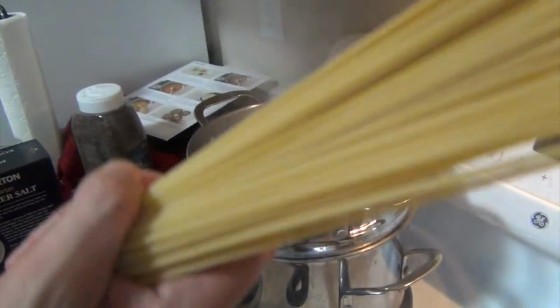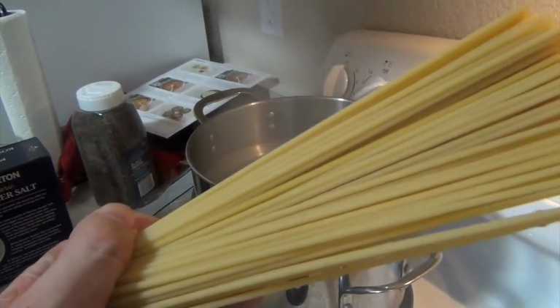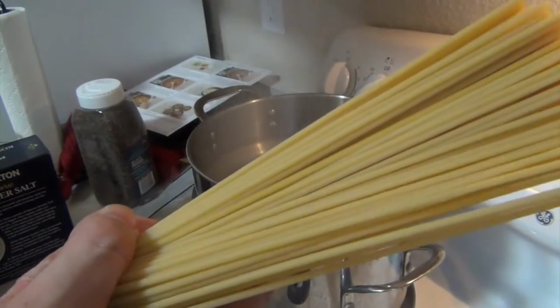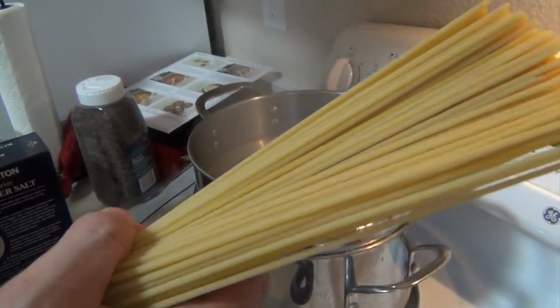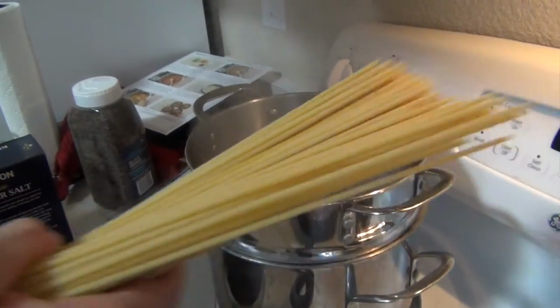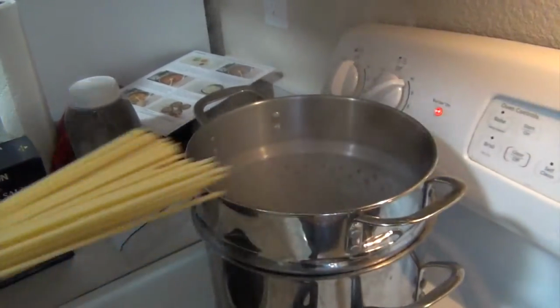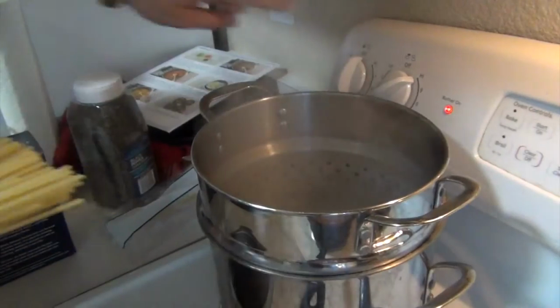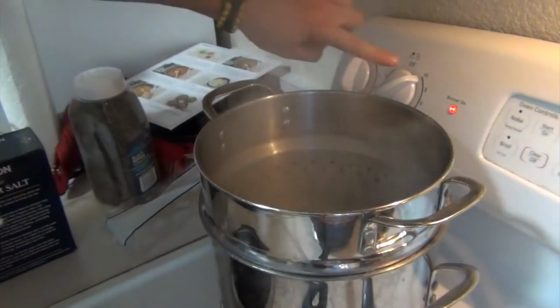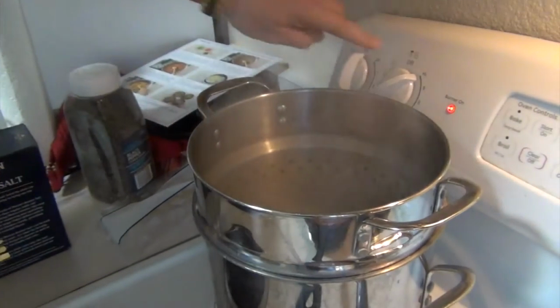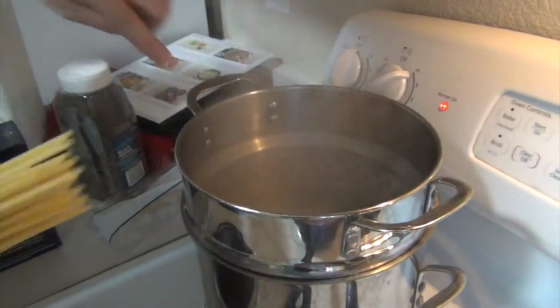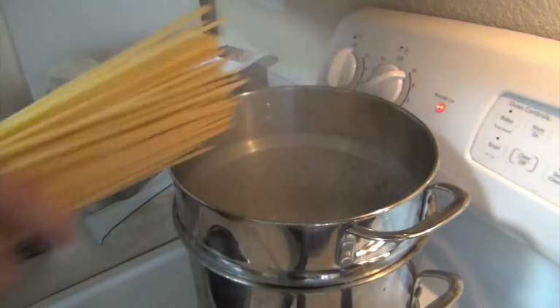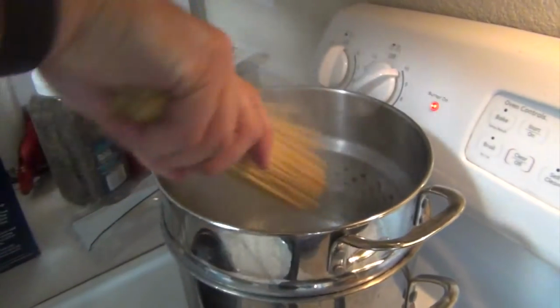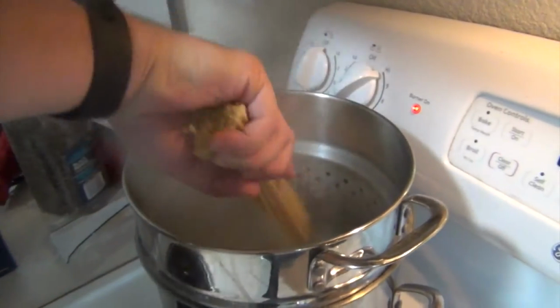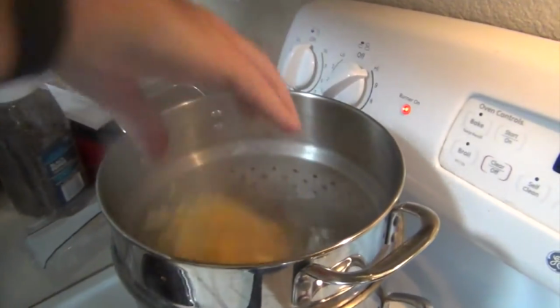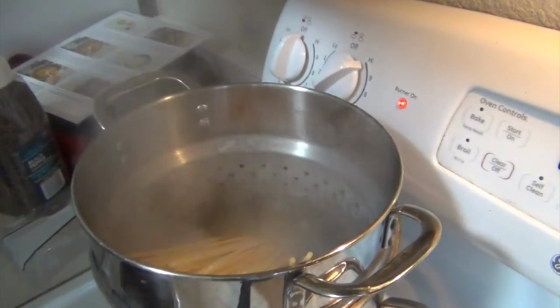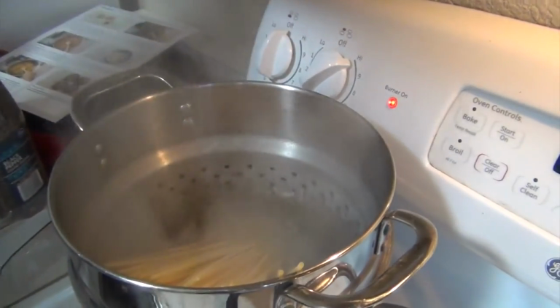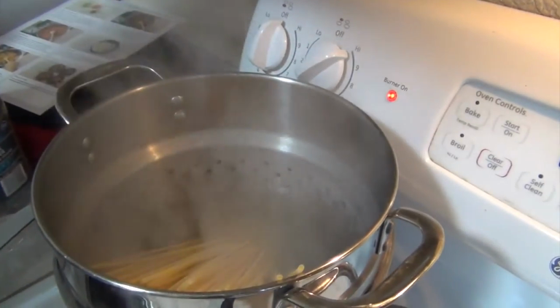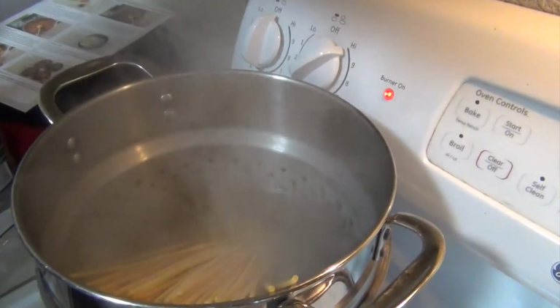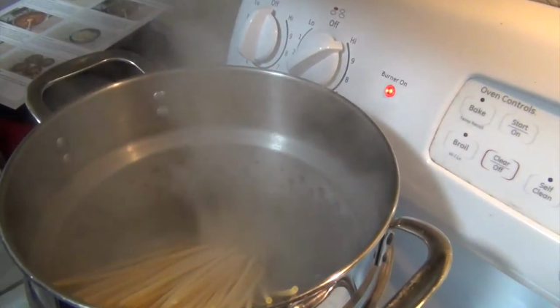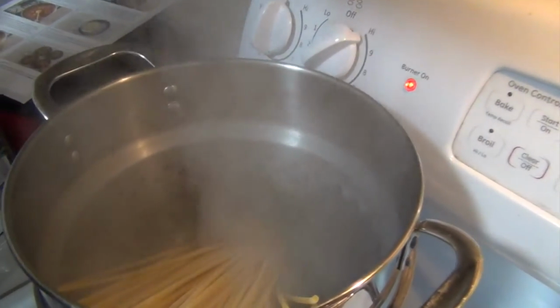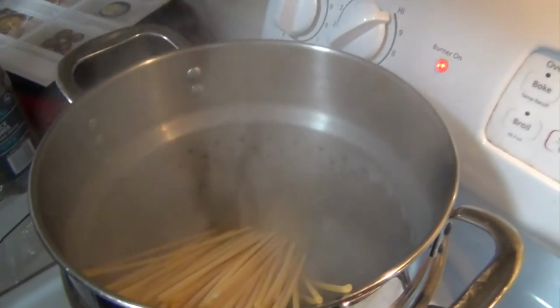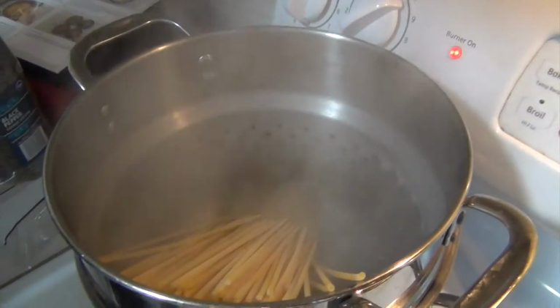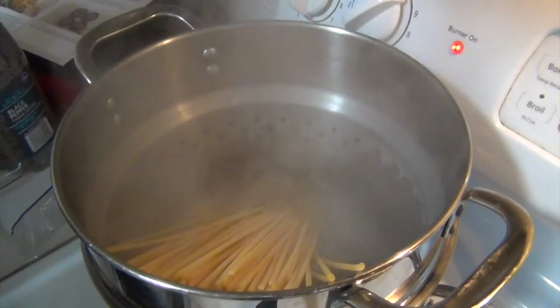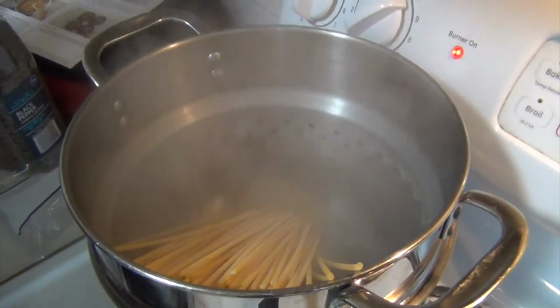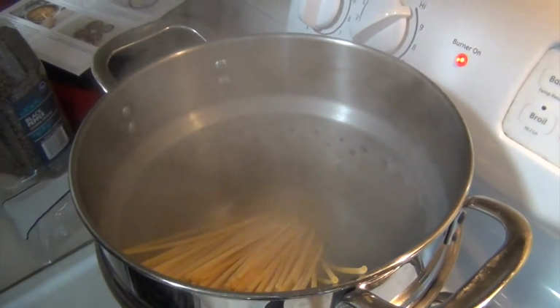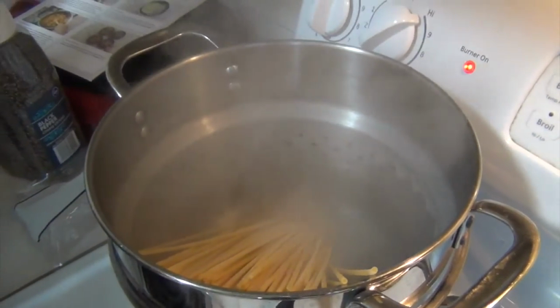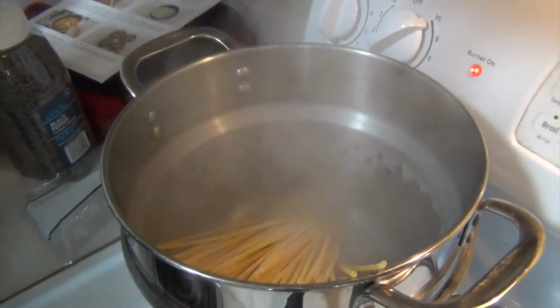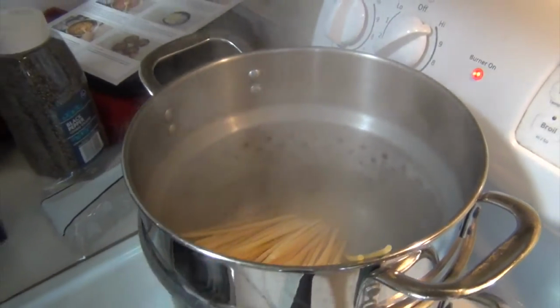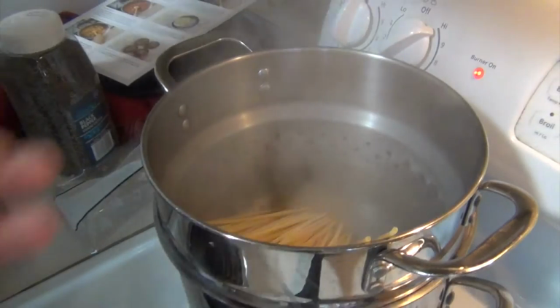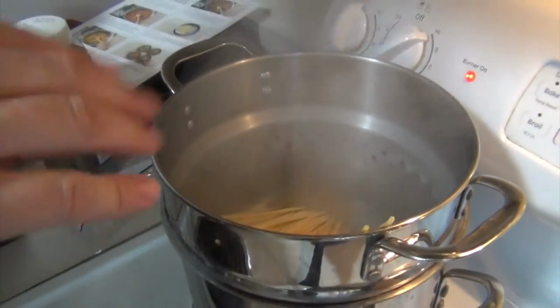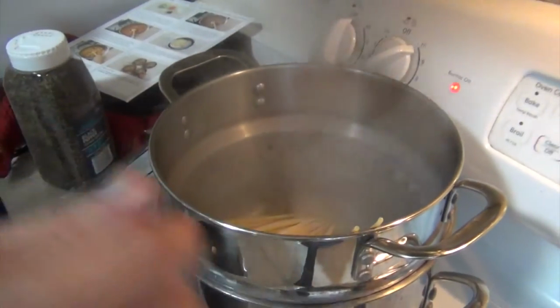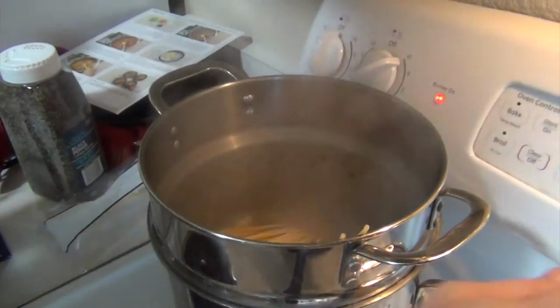So six to eight minutes for that sauce. Now for our pasta — high boiling water — that's gonna cook for eight to ten minutes until it's al dente.